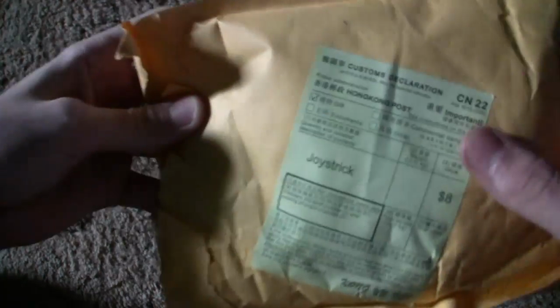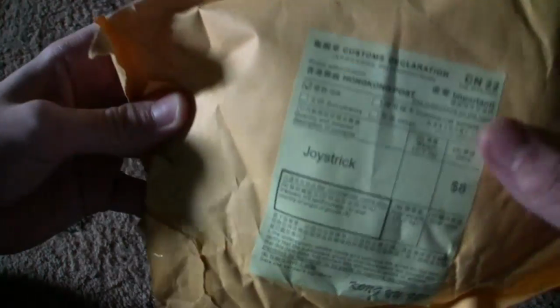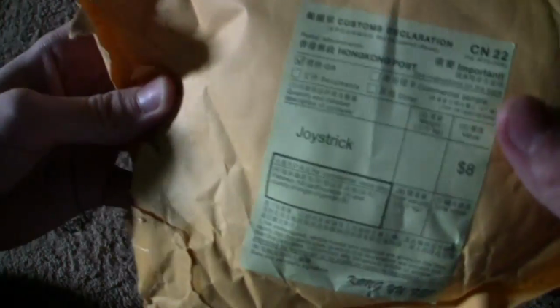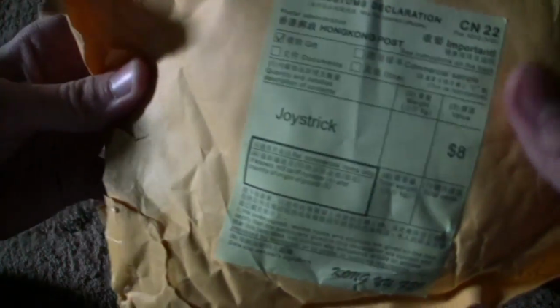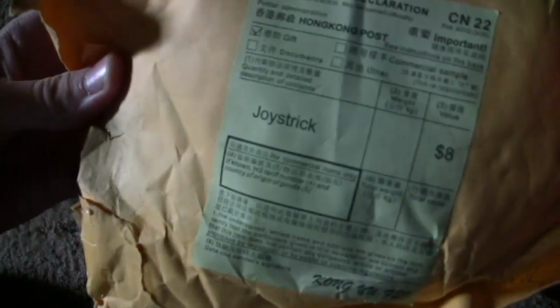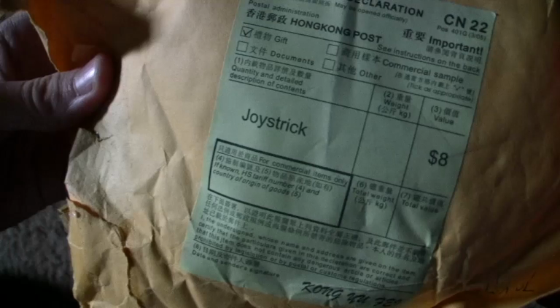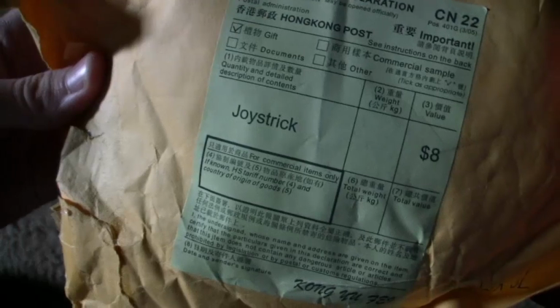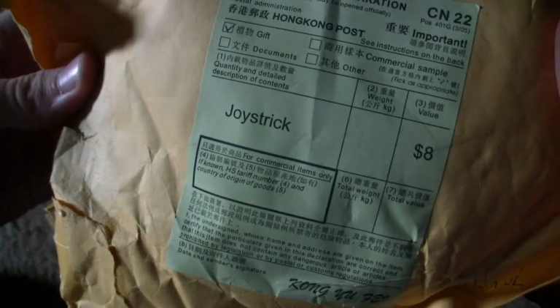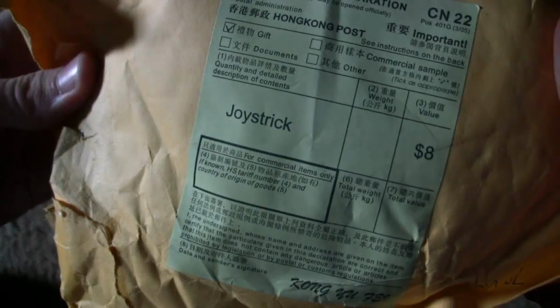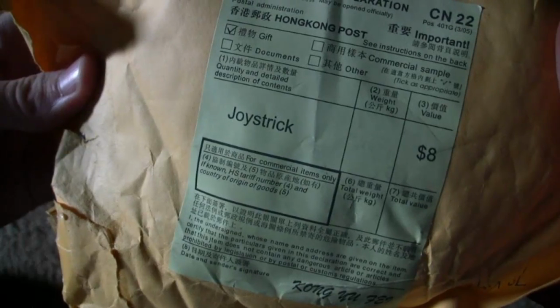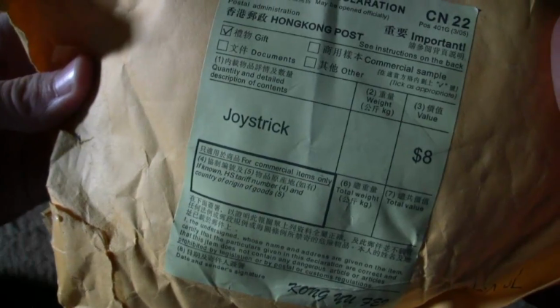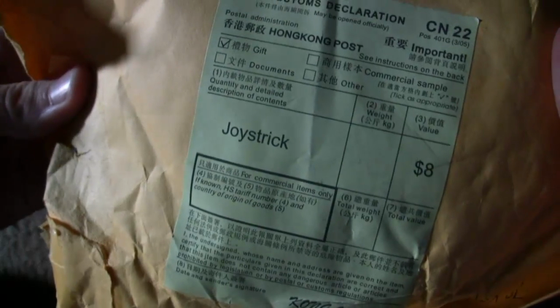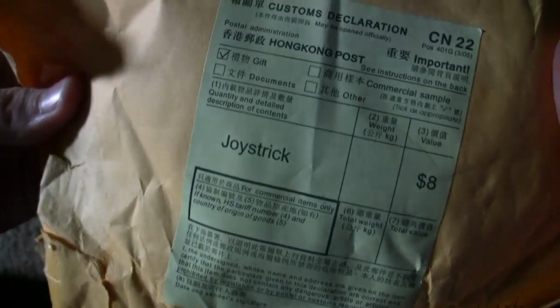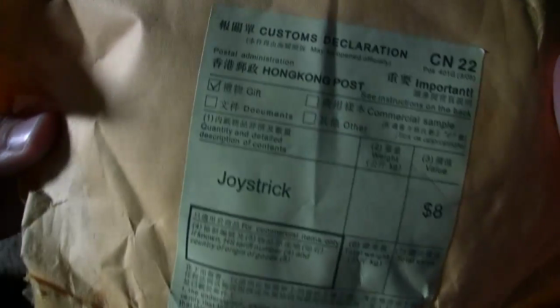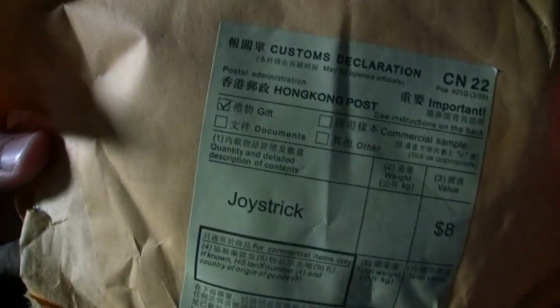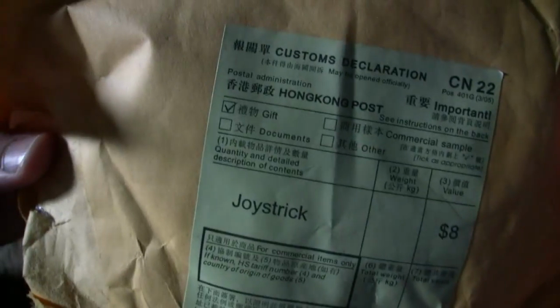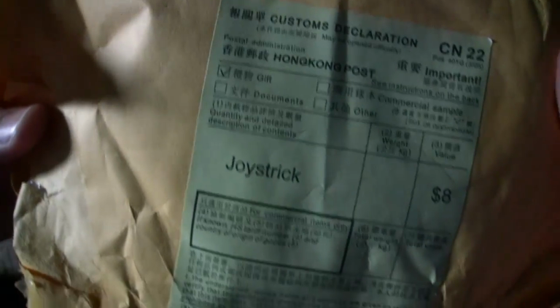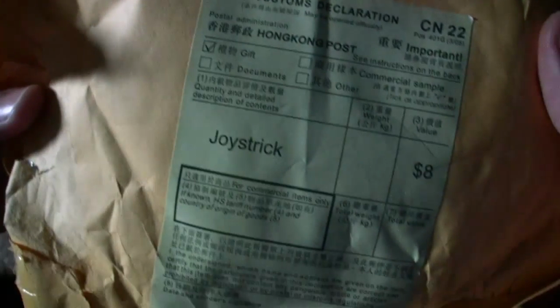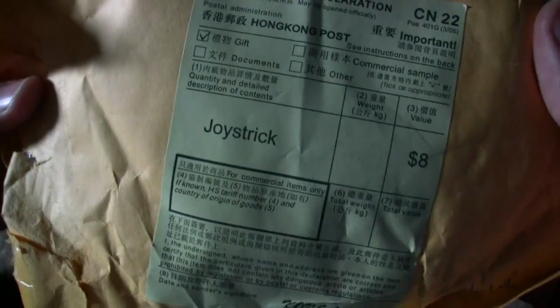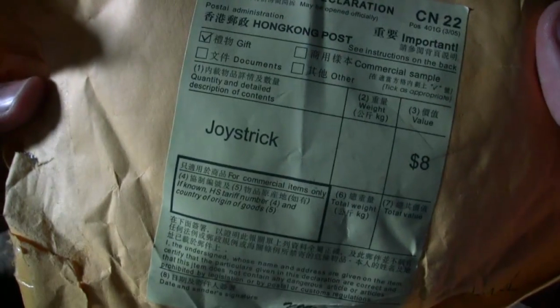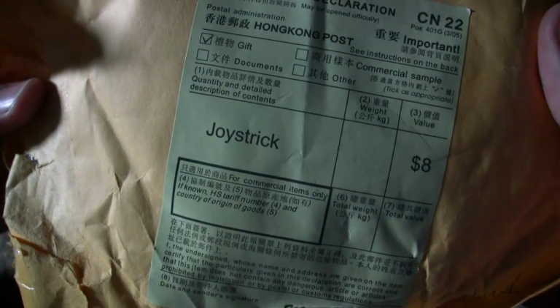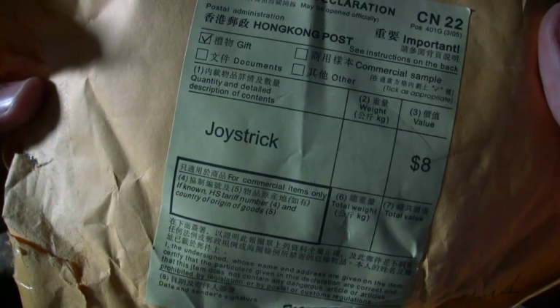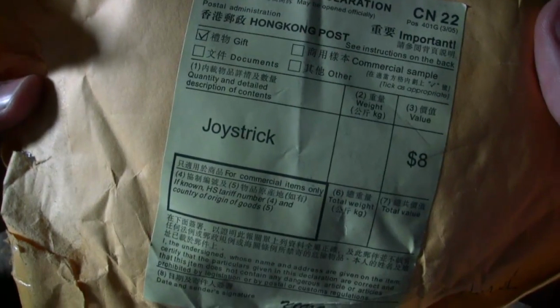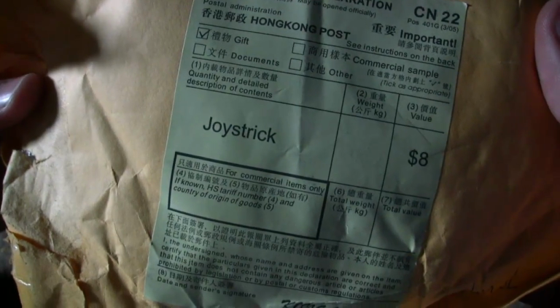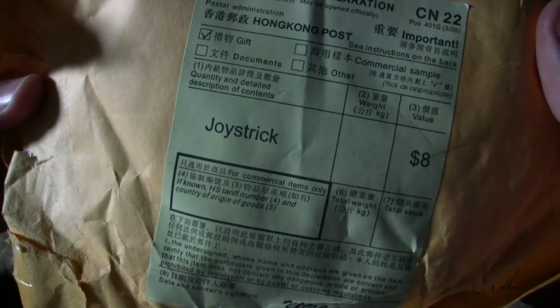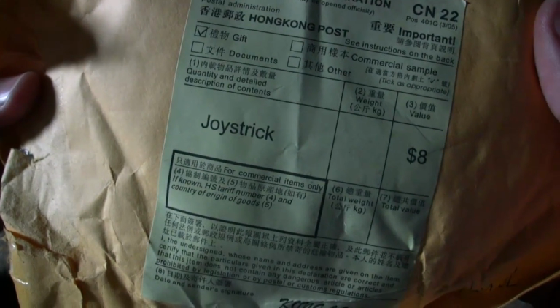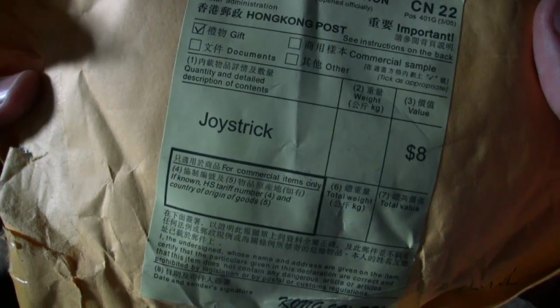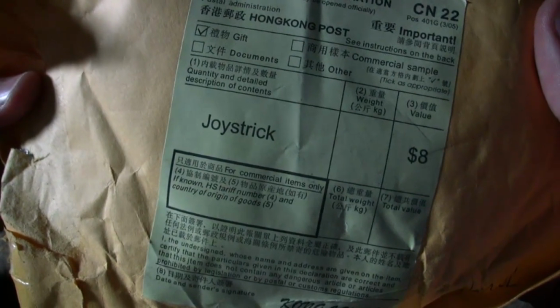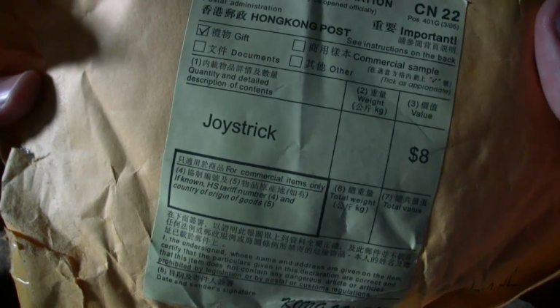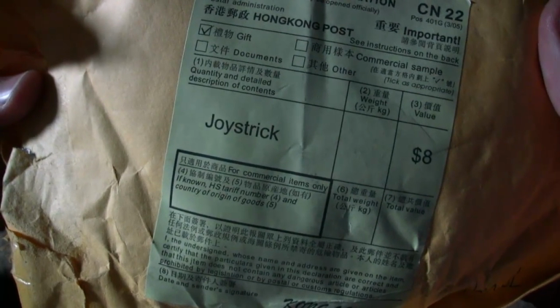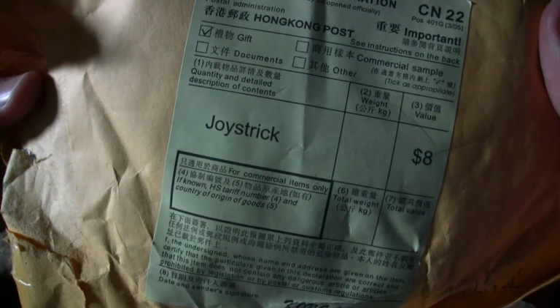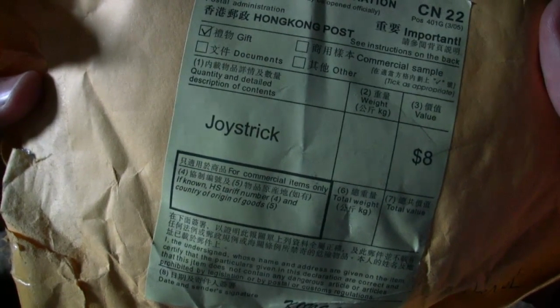As you can see on the customs label, it is listed as a gift and it's described as a joystick.